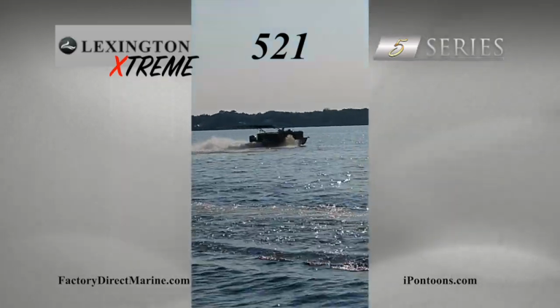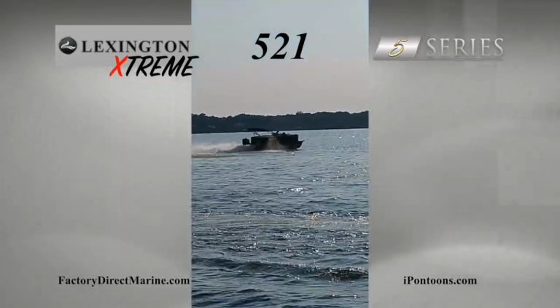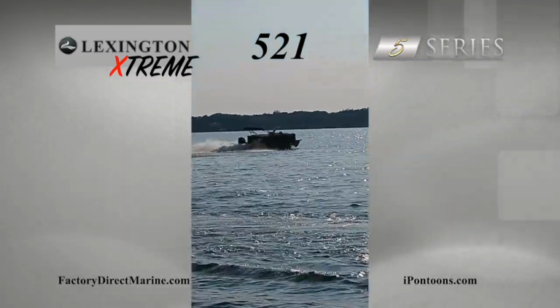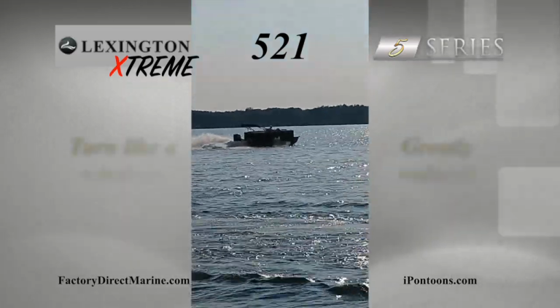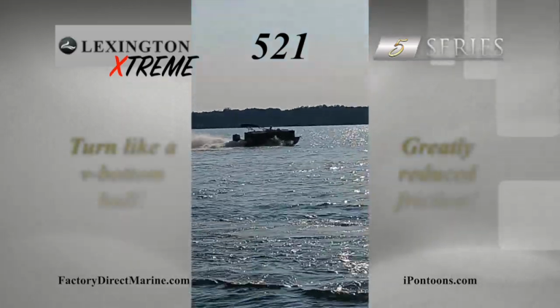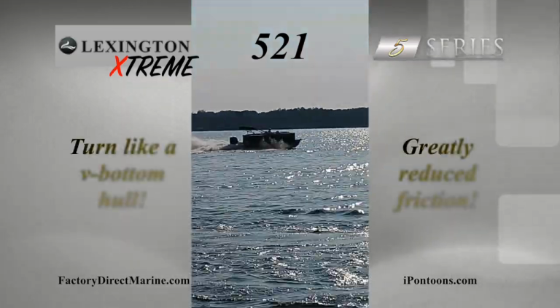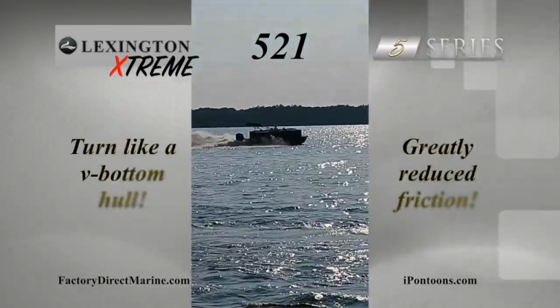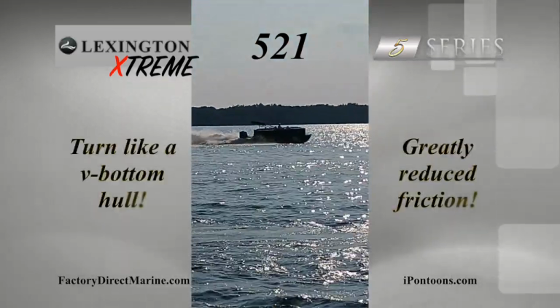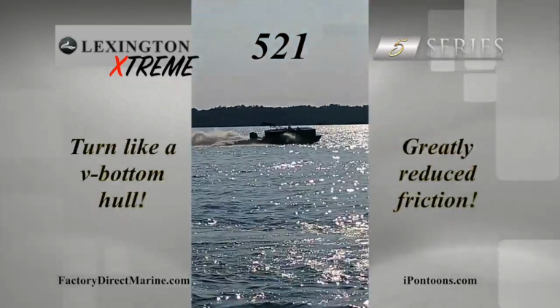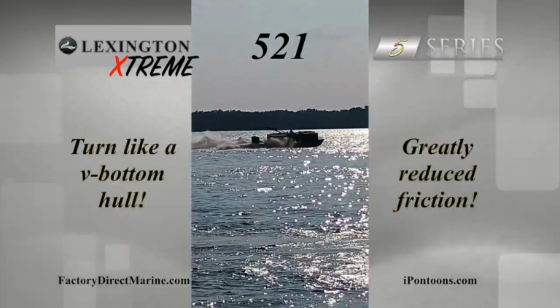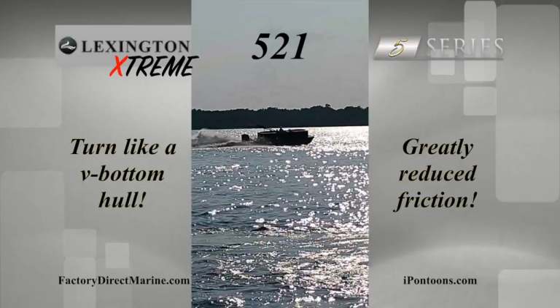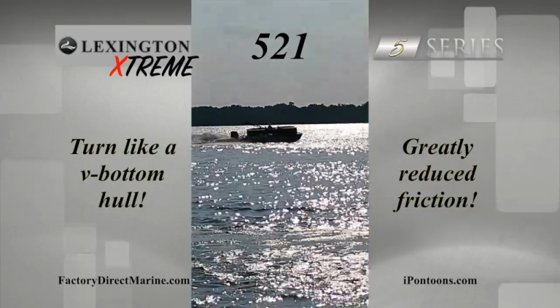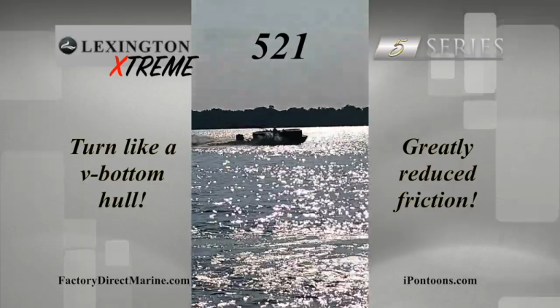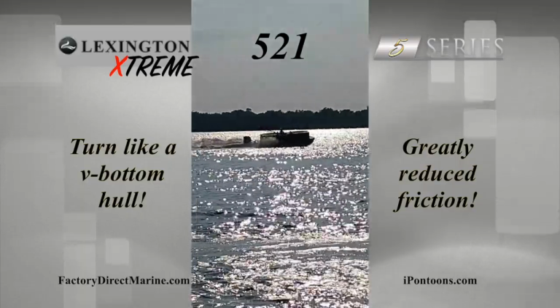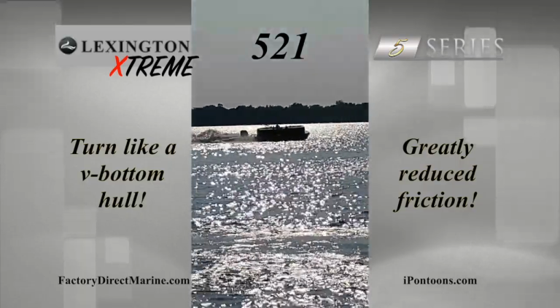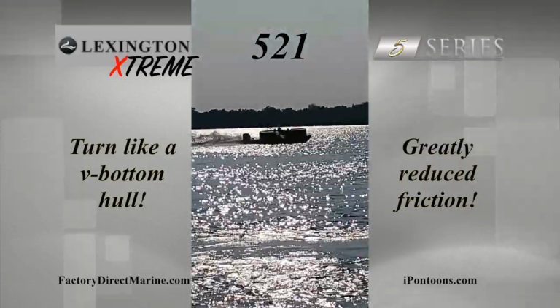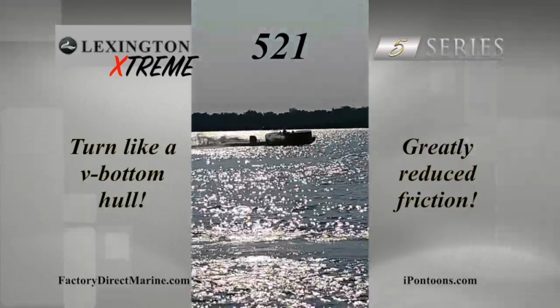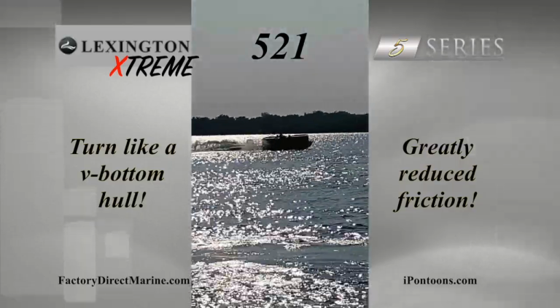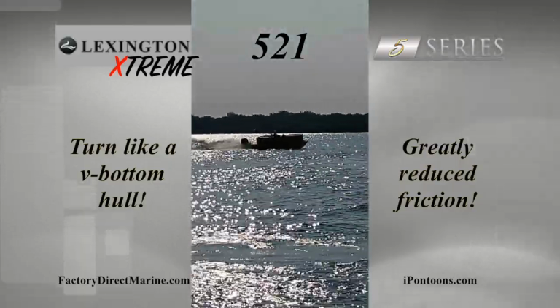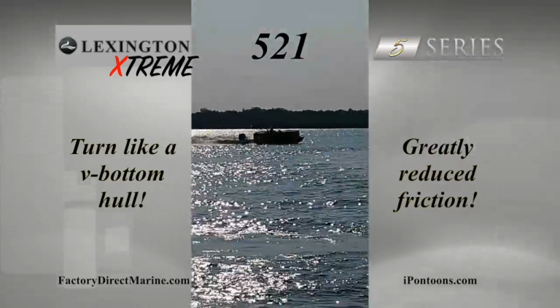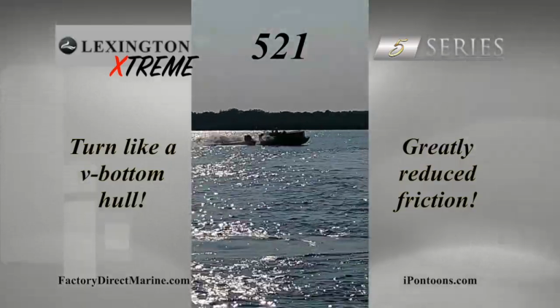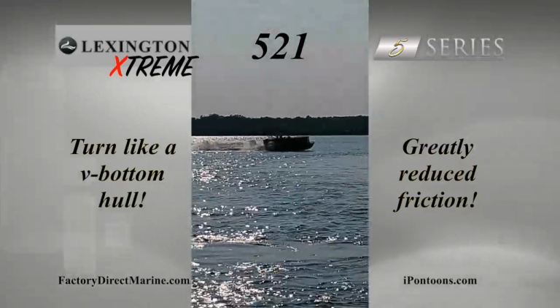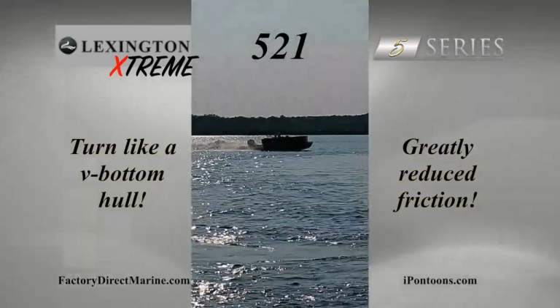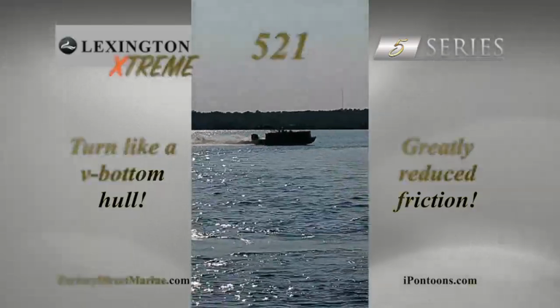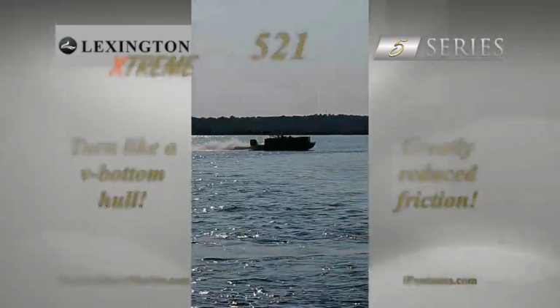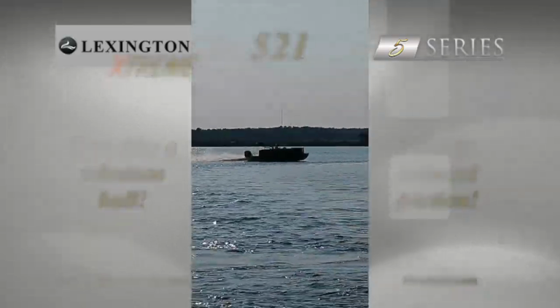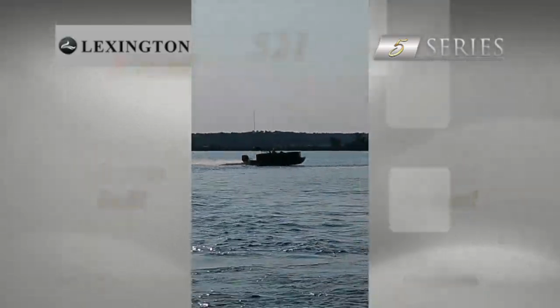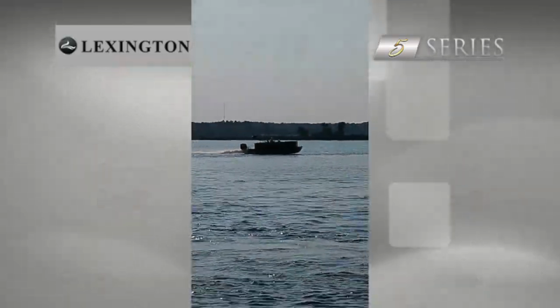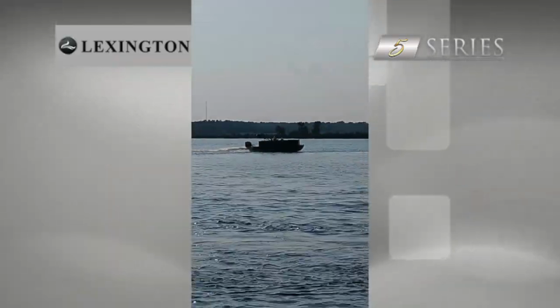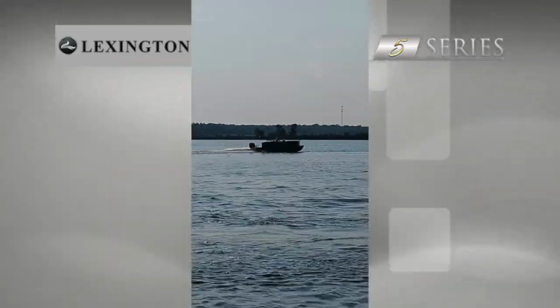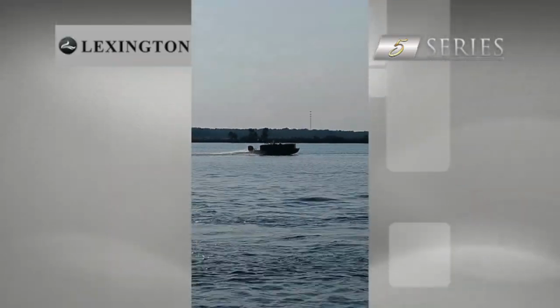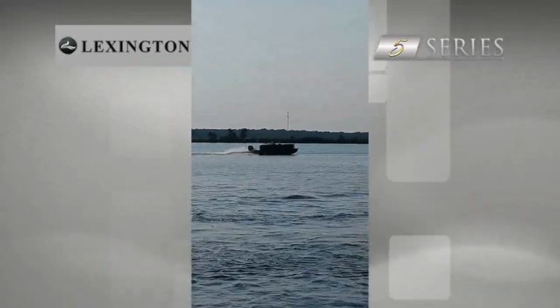They turn just like a V-bottom hull and float substantially higher in the water, greatly reducing friction.